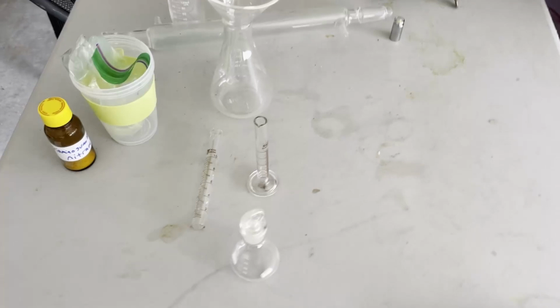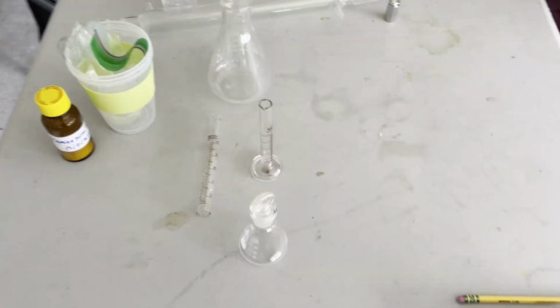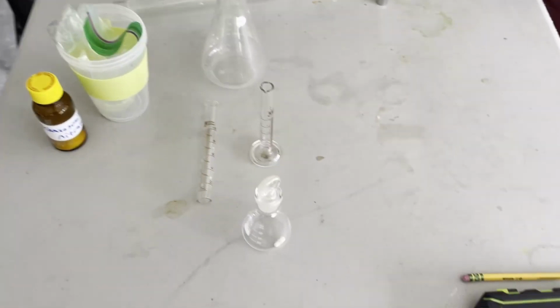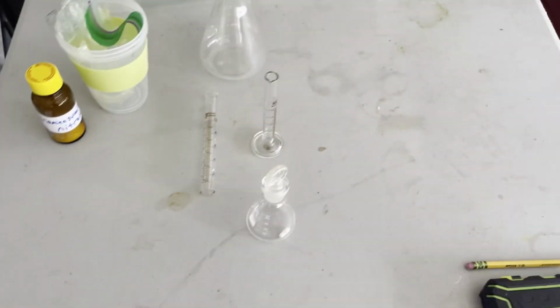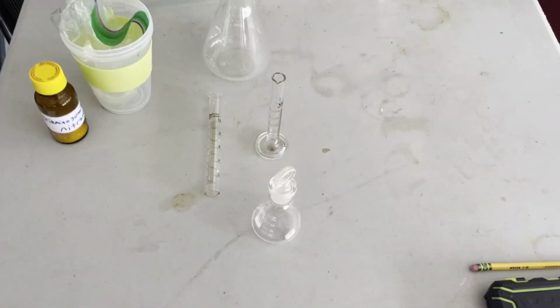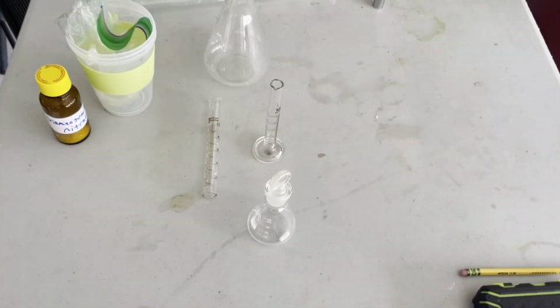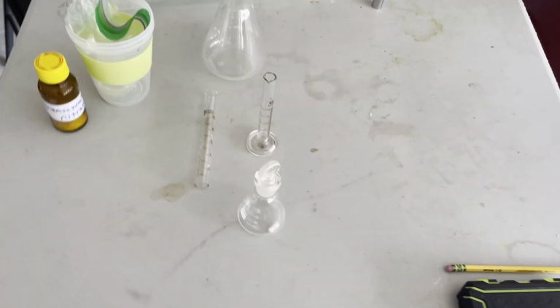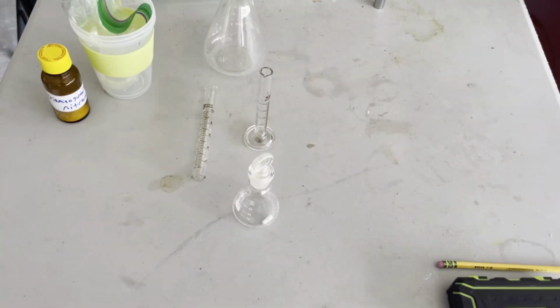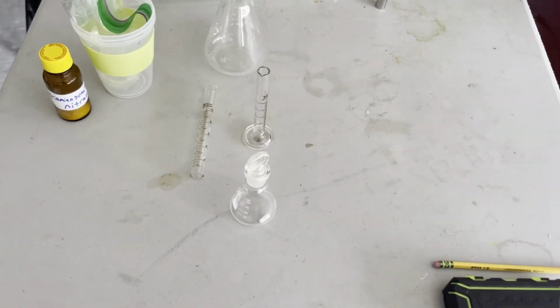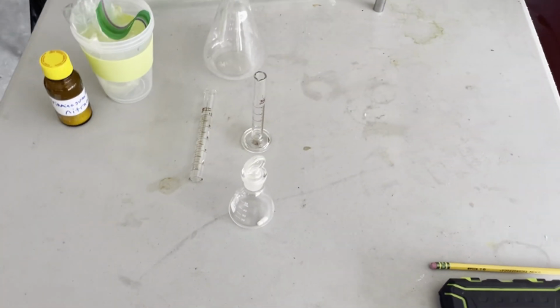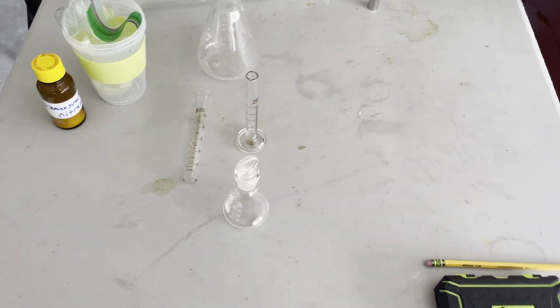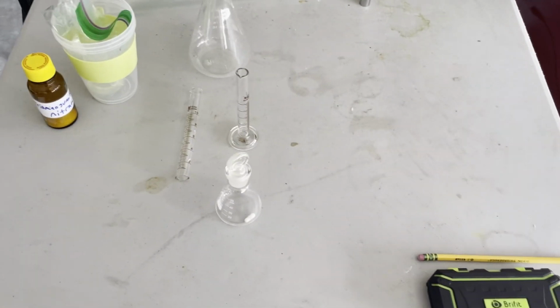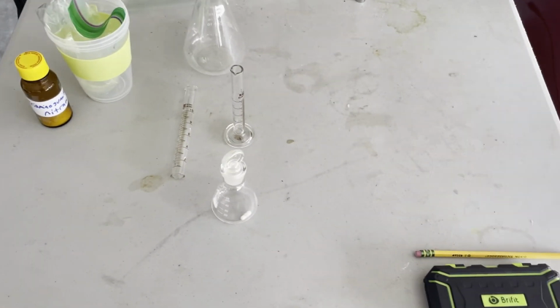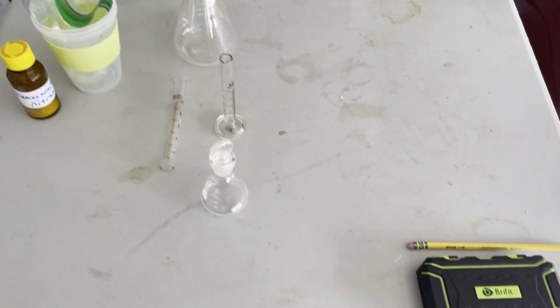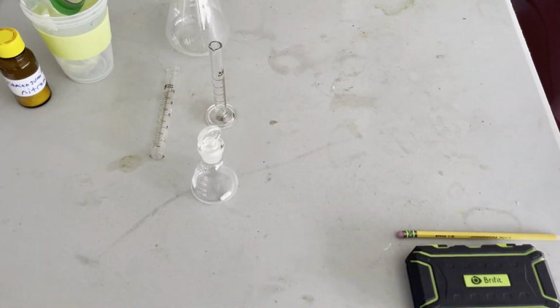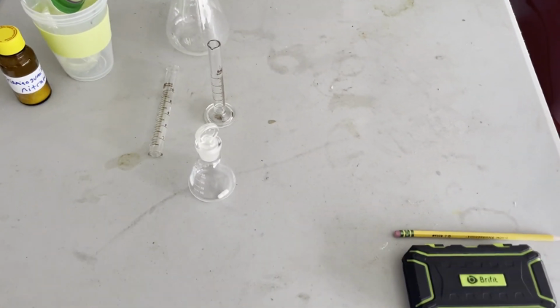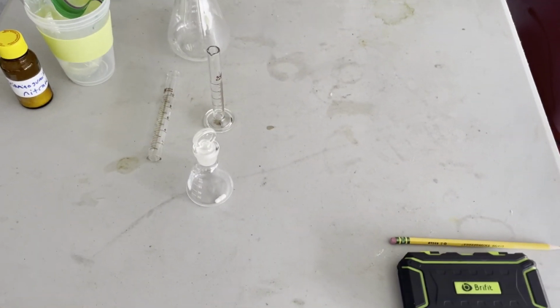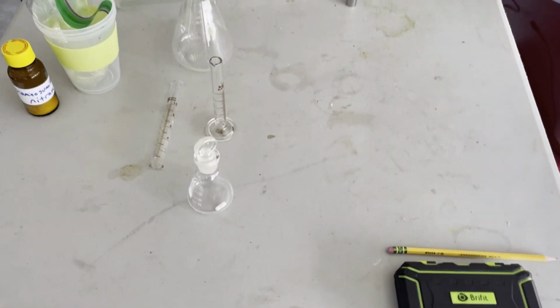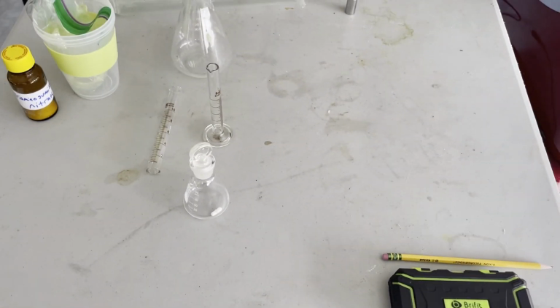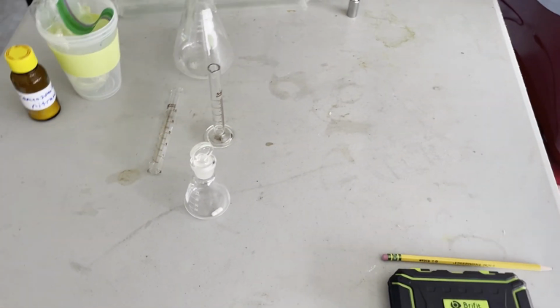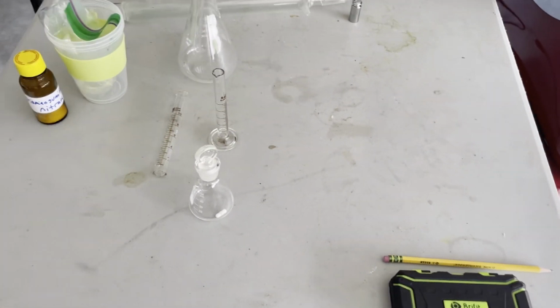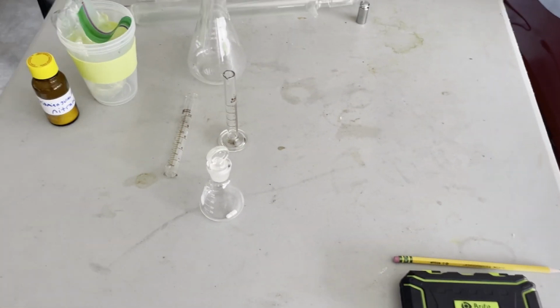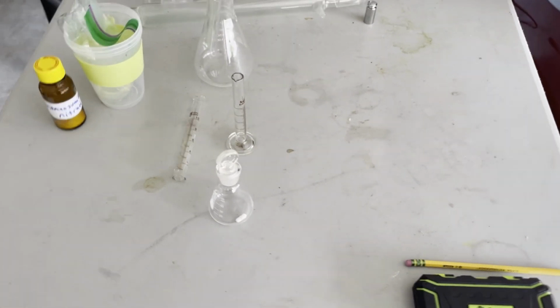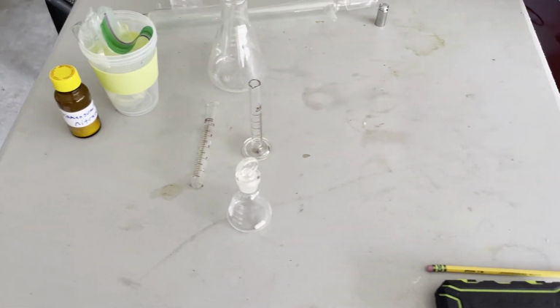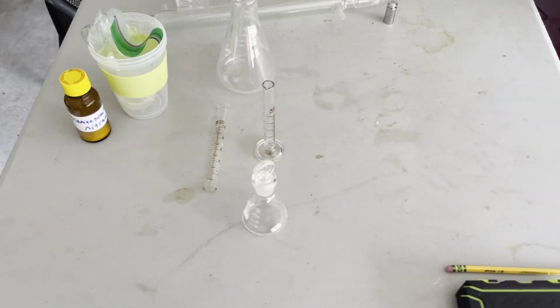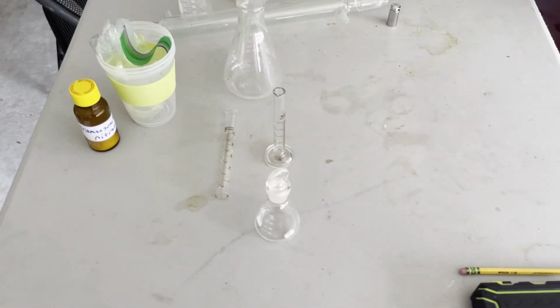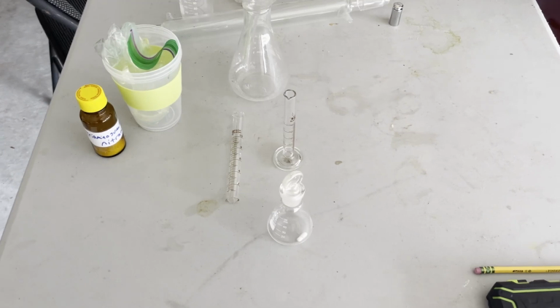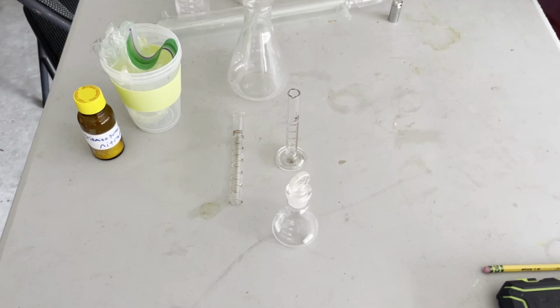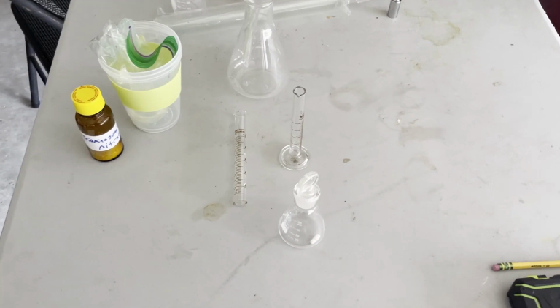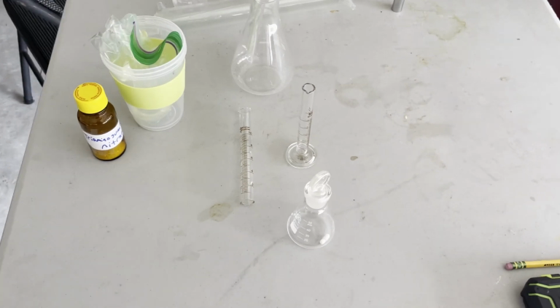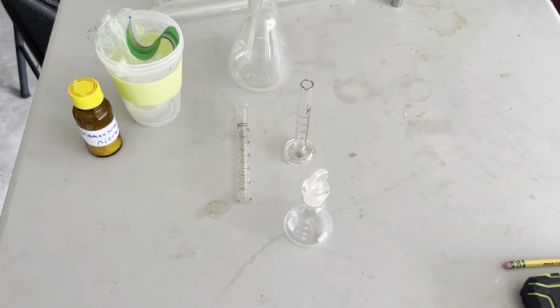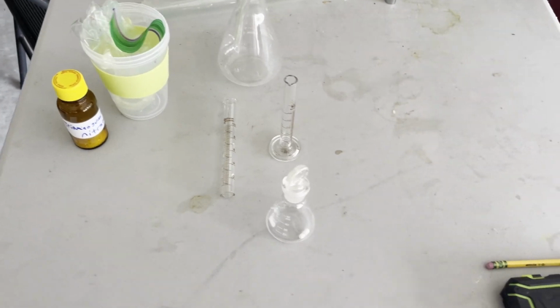Hello guys and welcome back to another video. Today we're going to be forming the Tetrazine ring and doing a few other reactions with it.